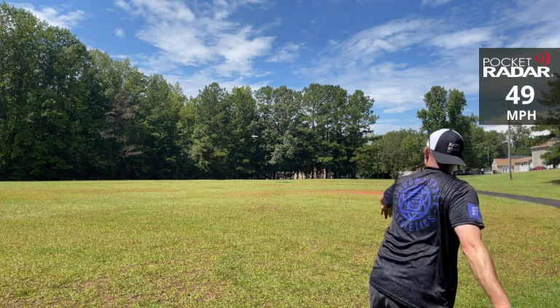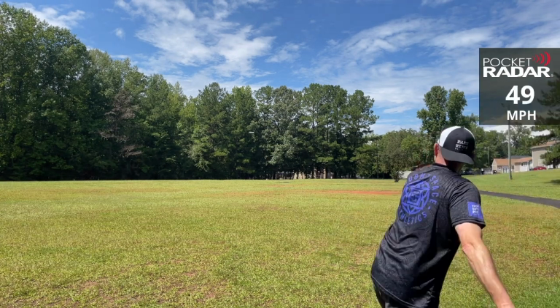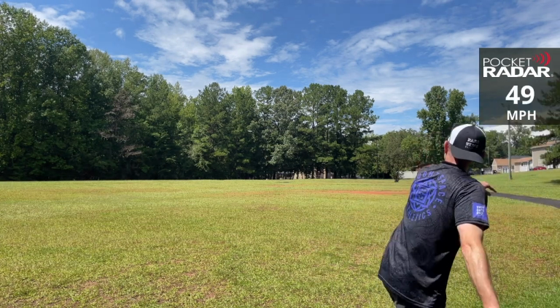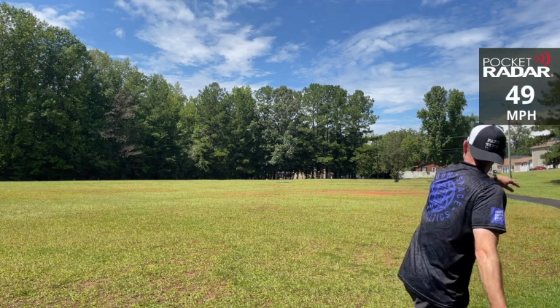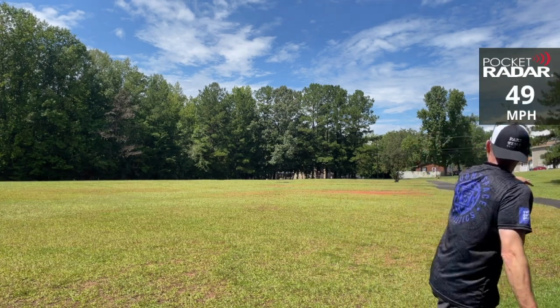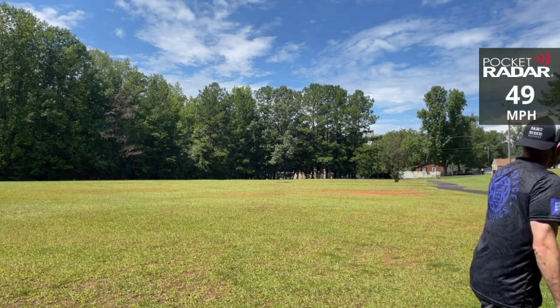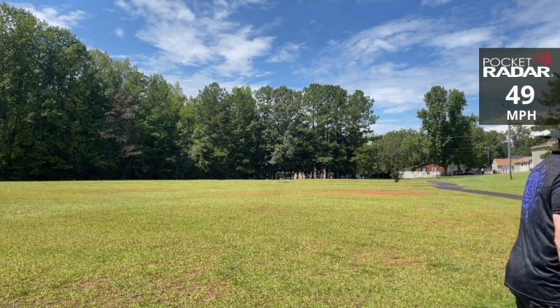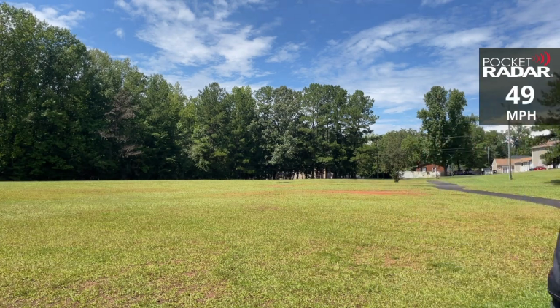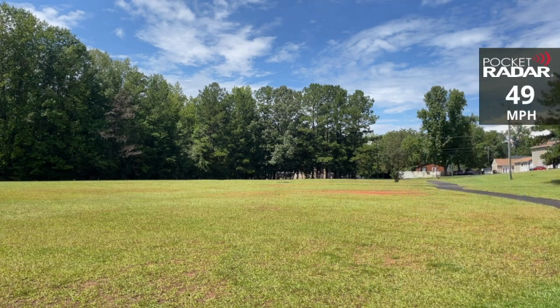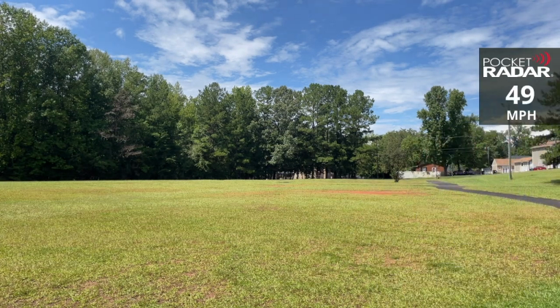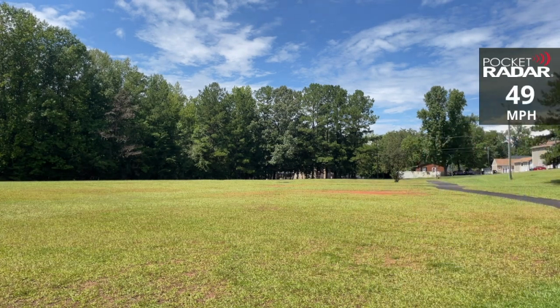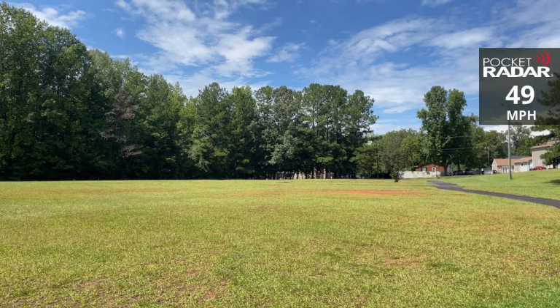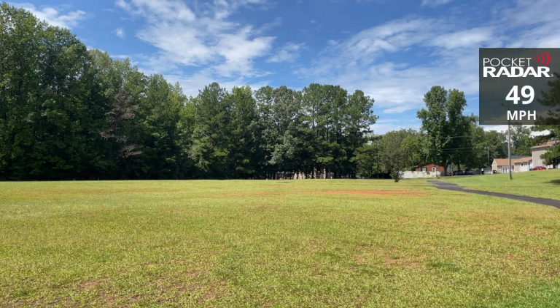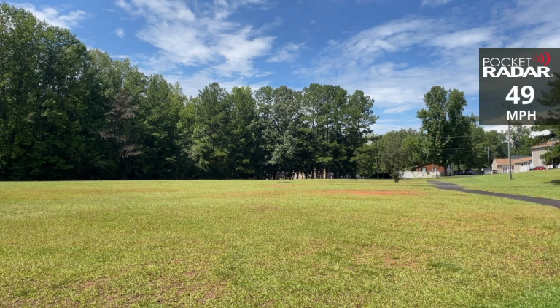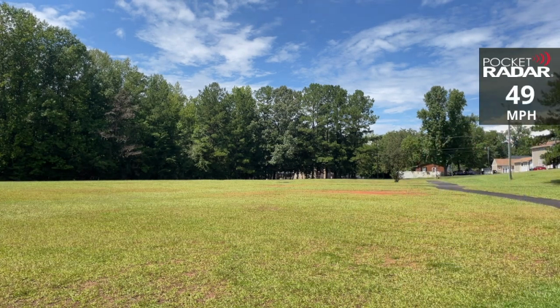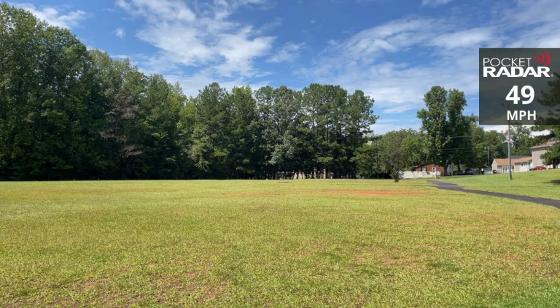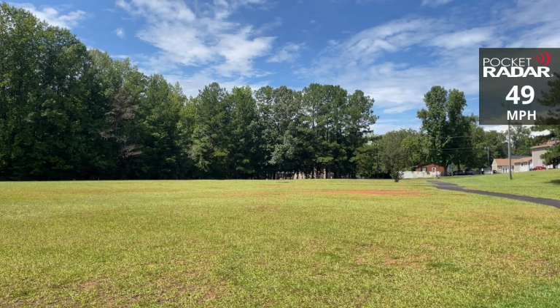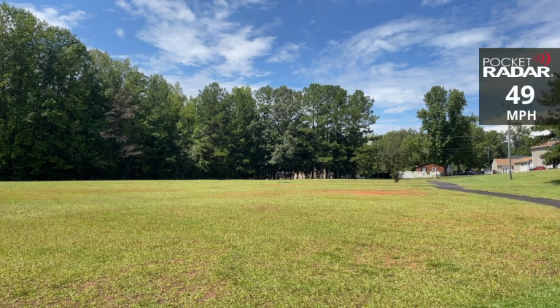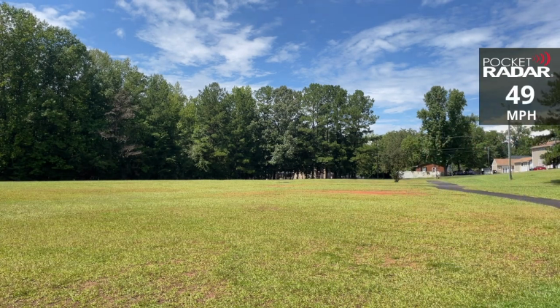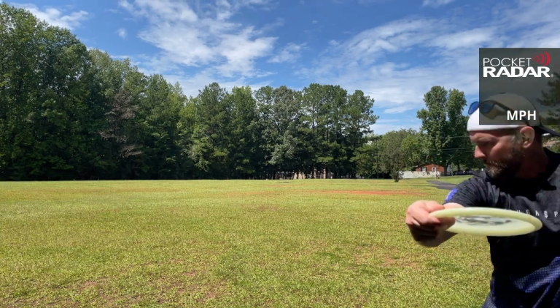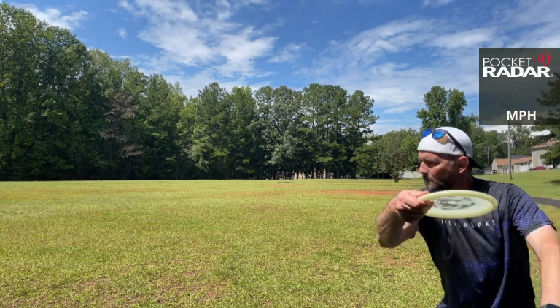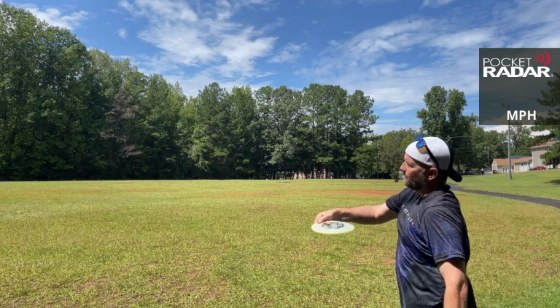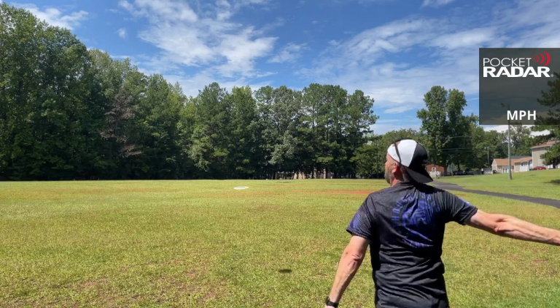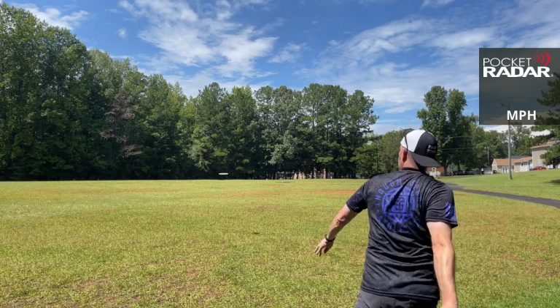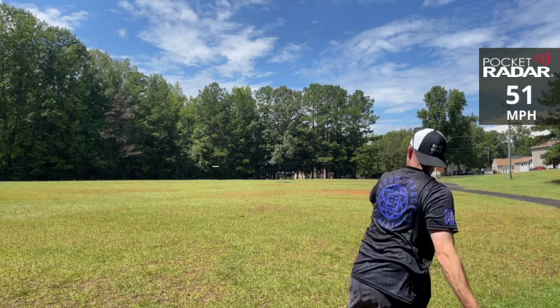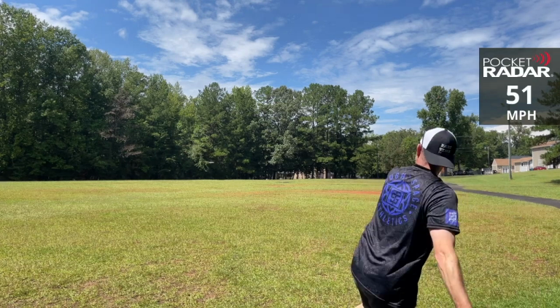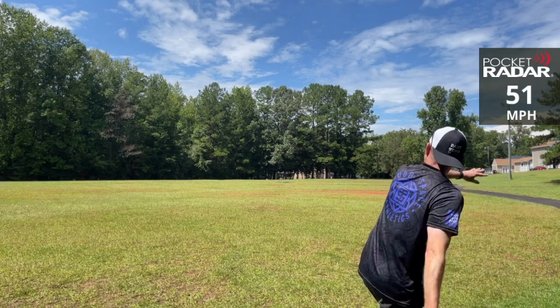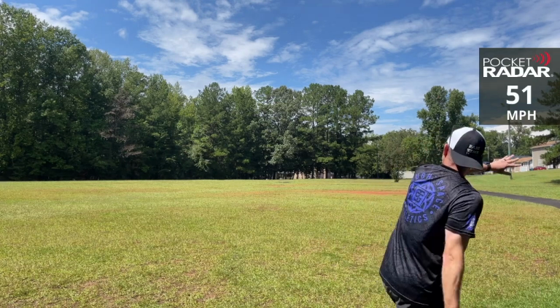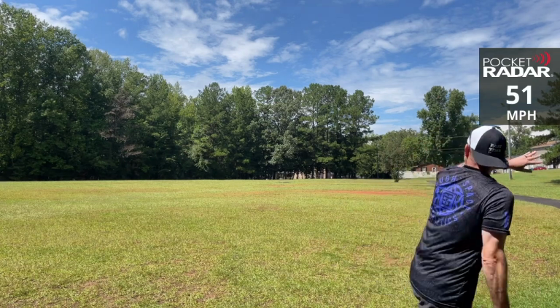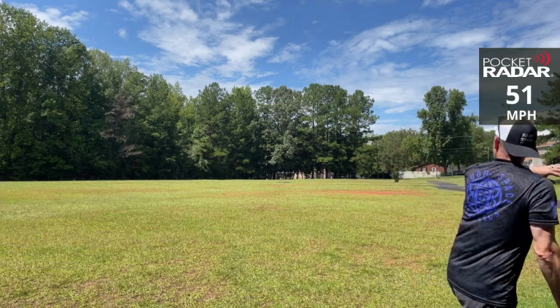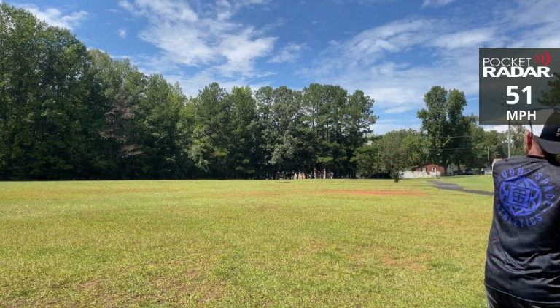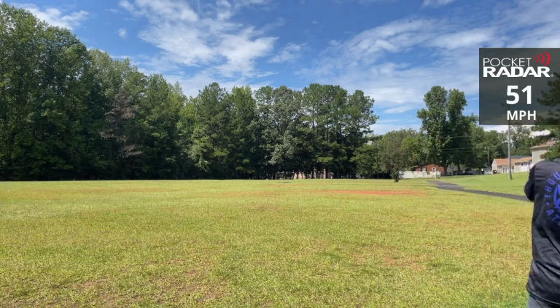At 47, upper 40s, this felt more like a normal mid-range shot if I'm not going all out.